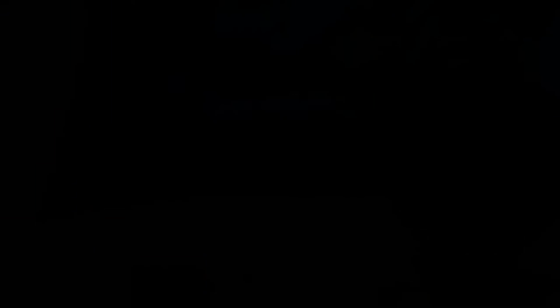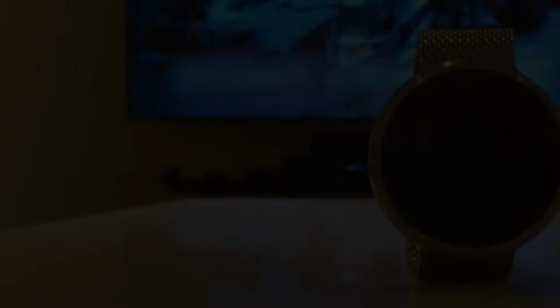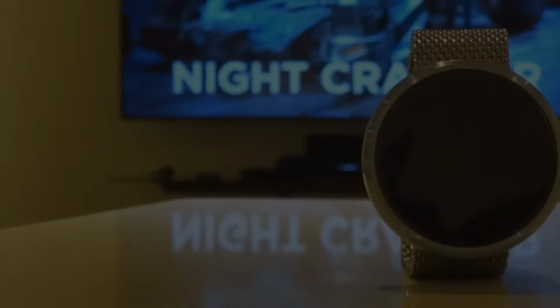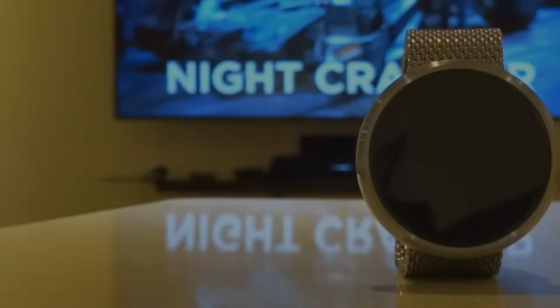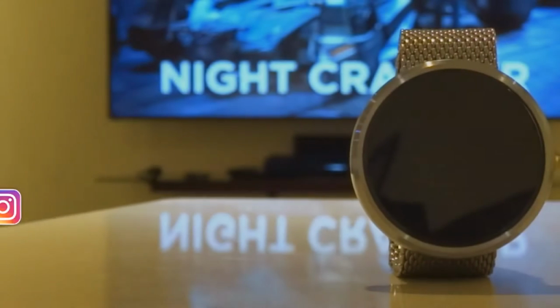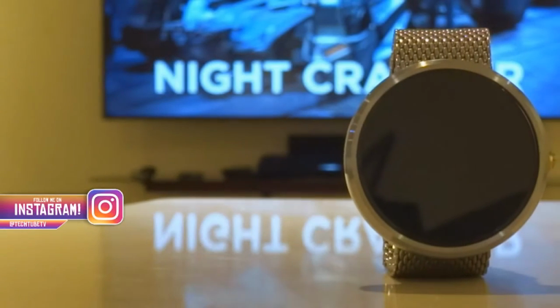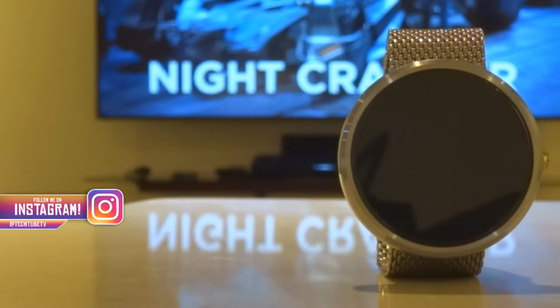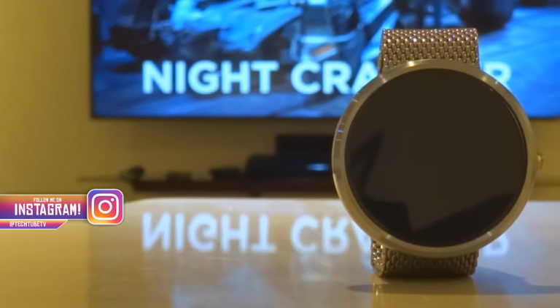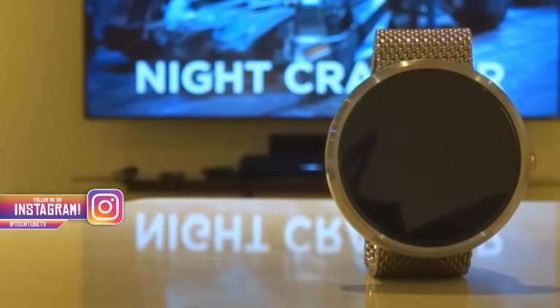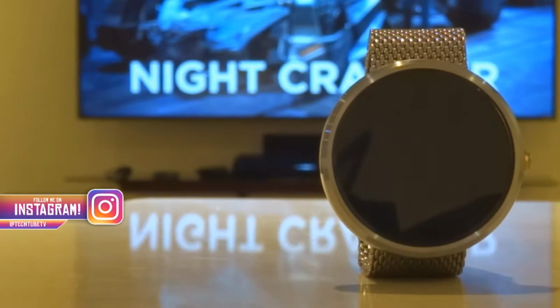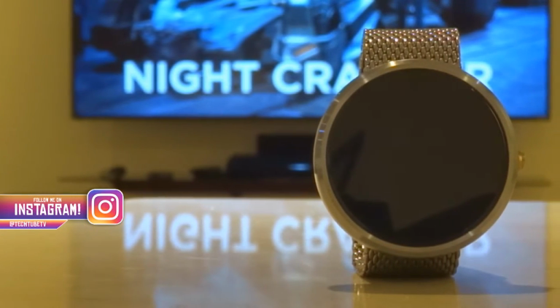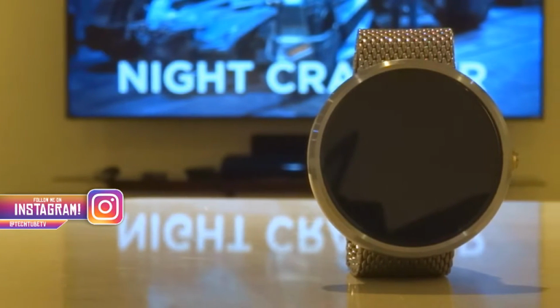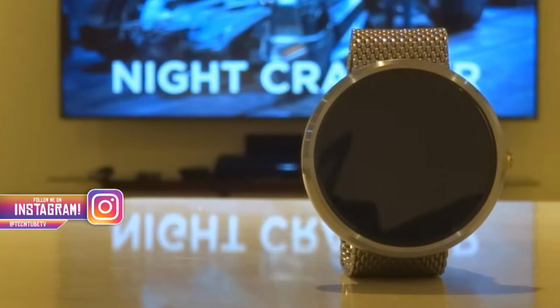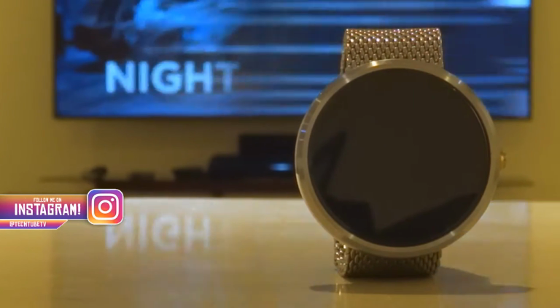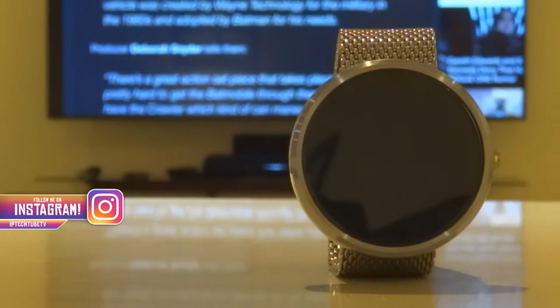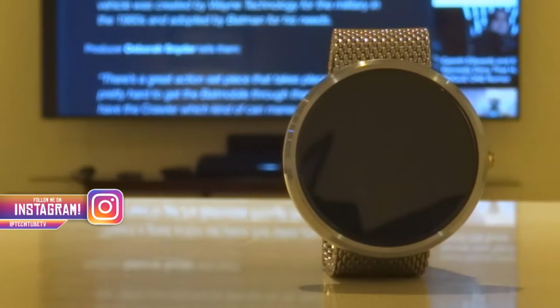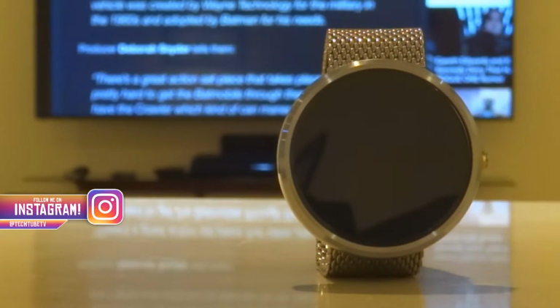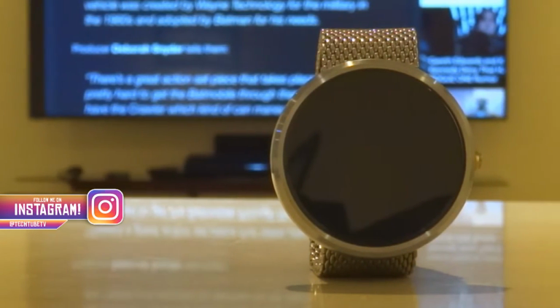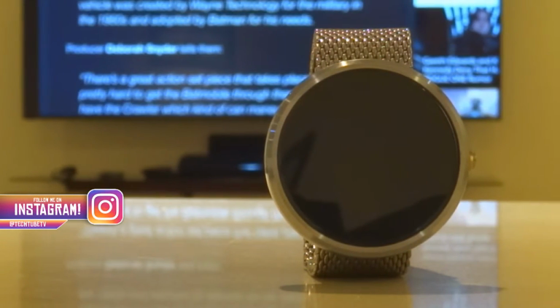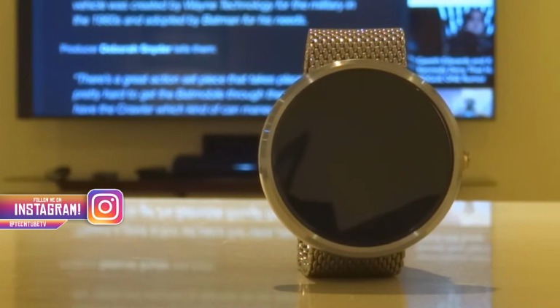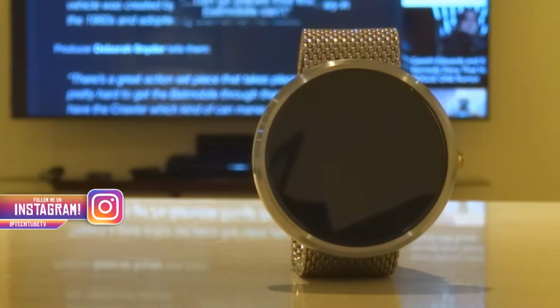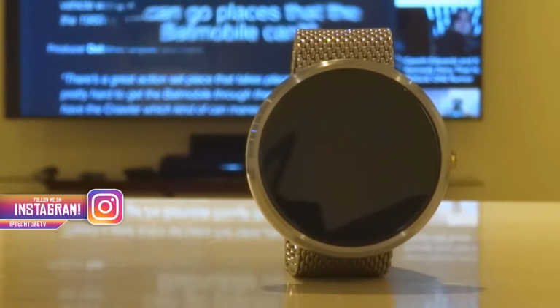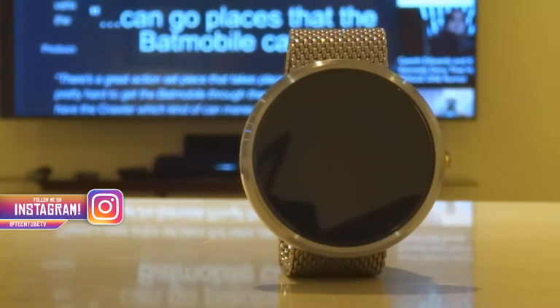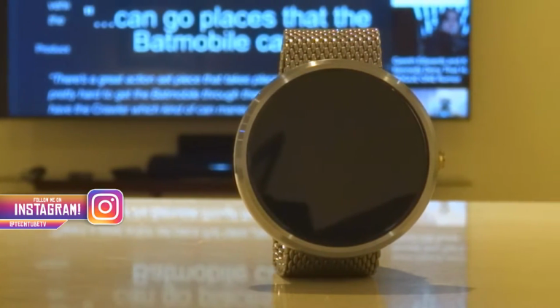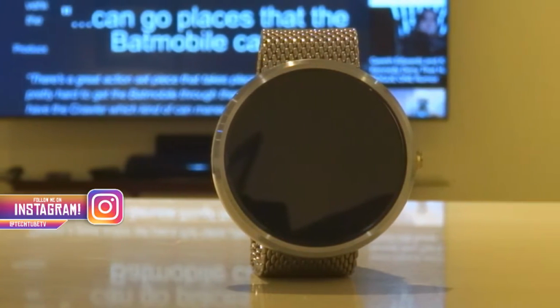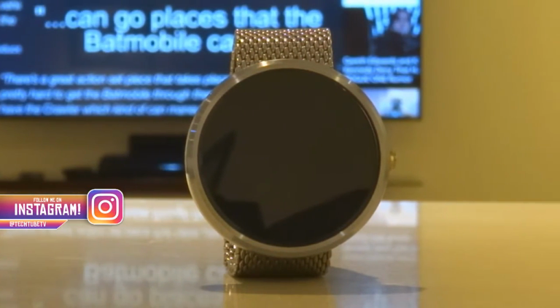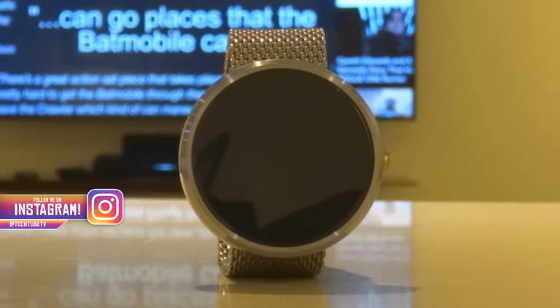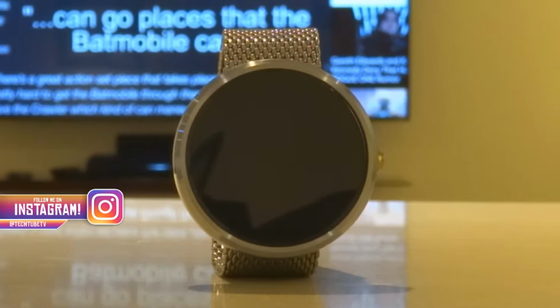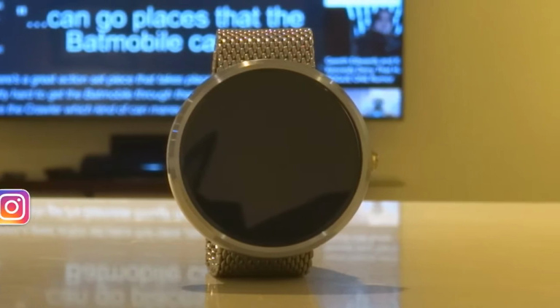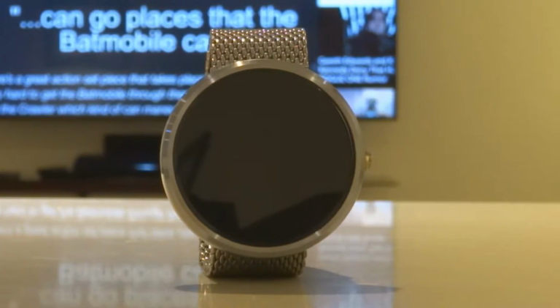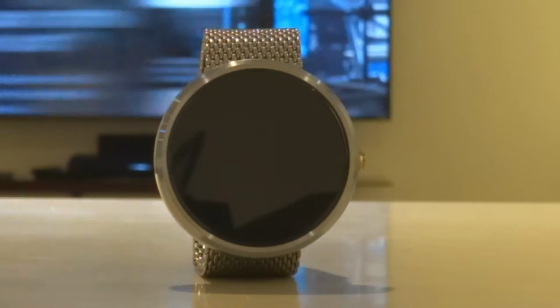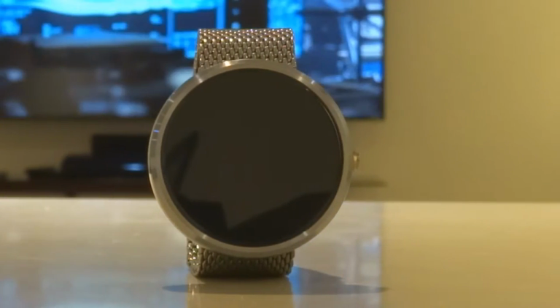What's good guys, Anjuli here from TechTube. Smartwatches have gotten really advanced in the past couple of years, but do you really need one?